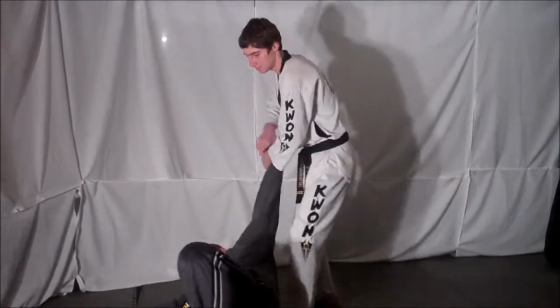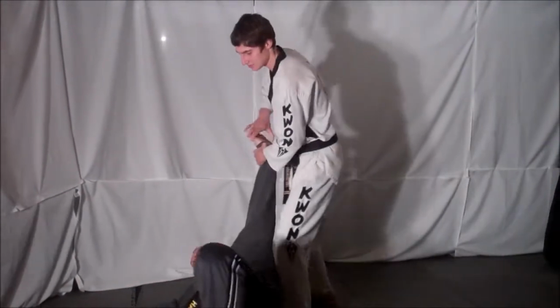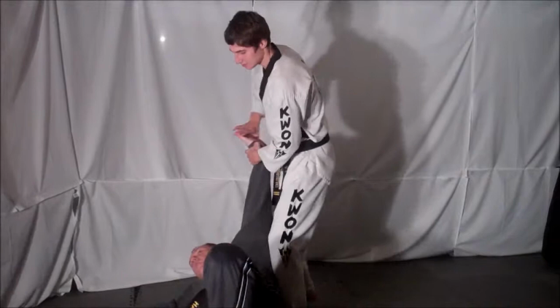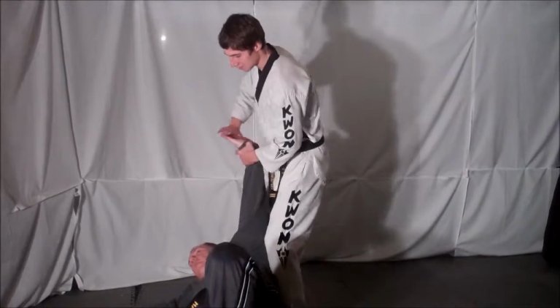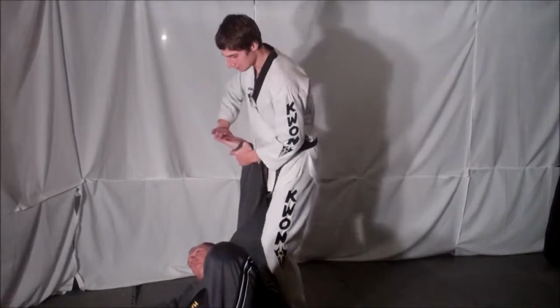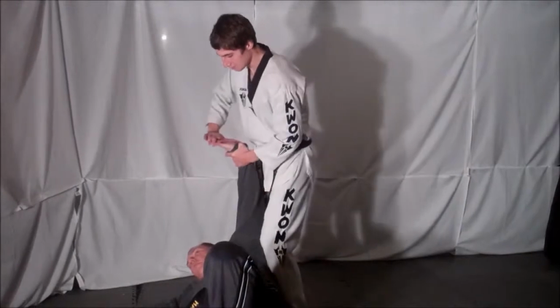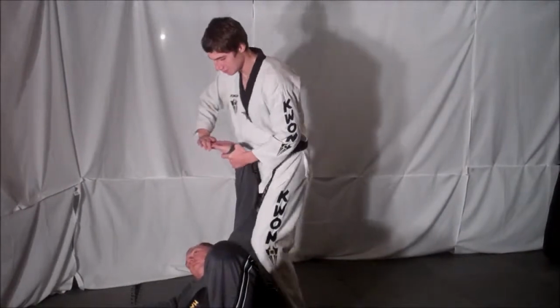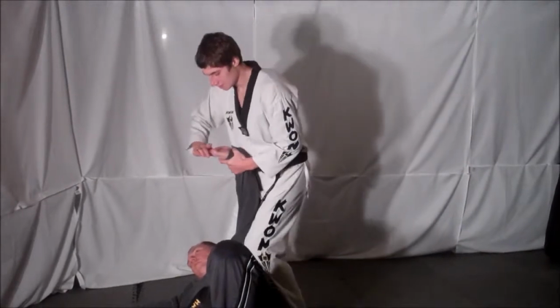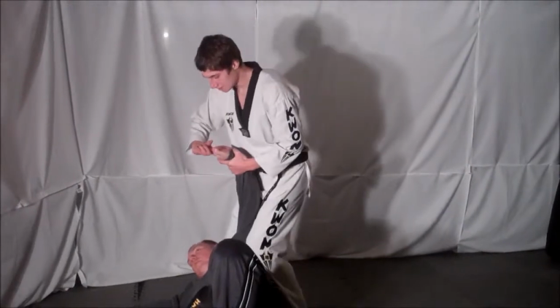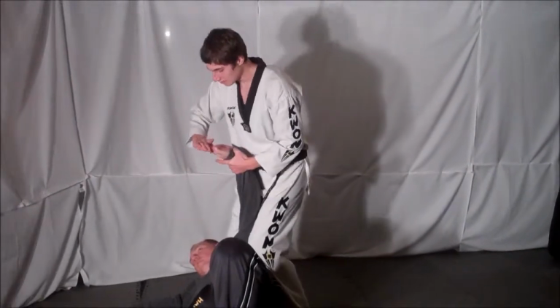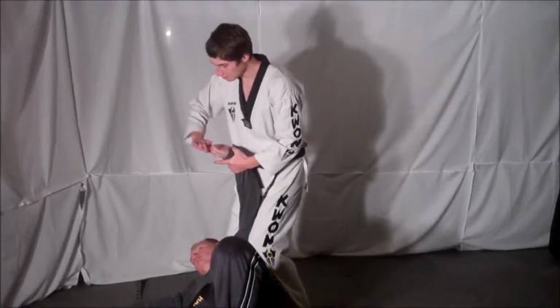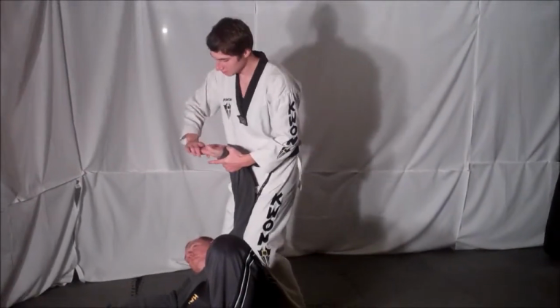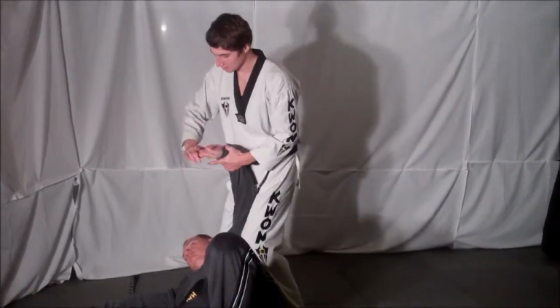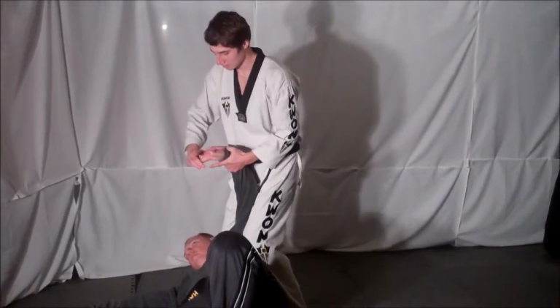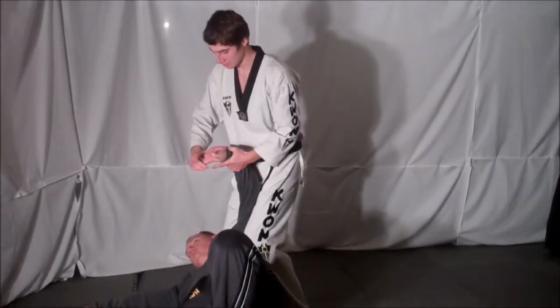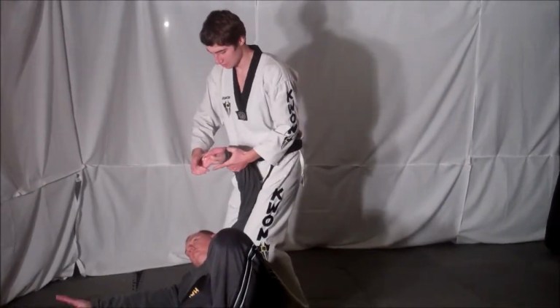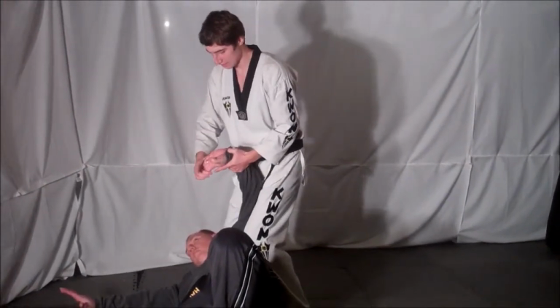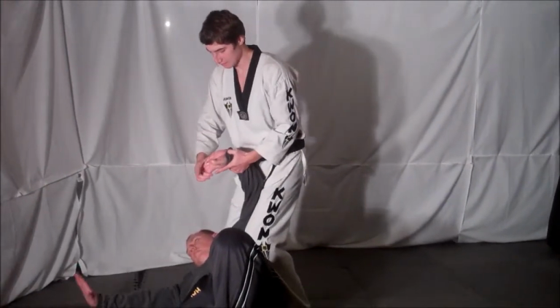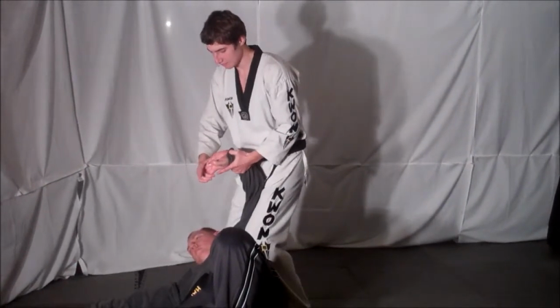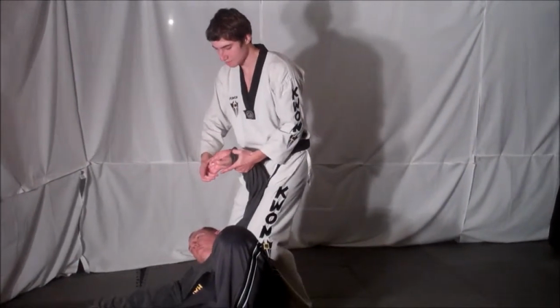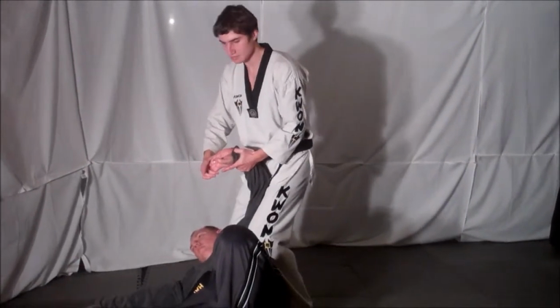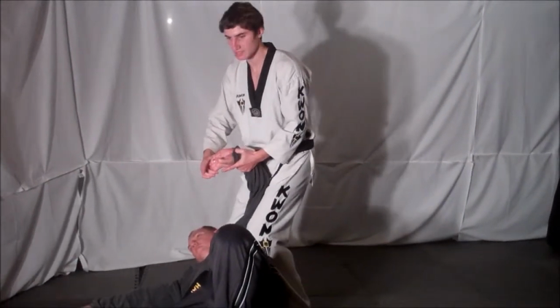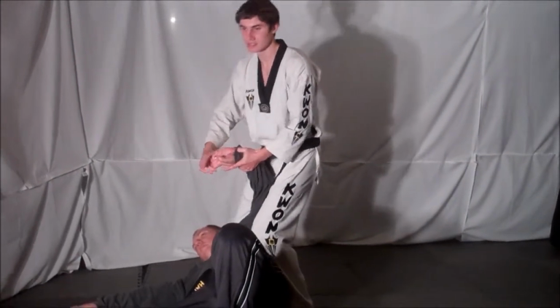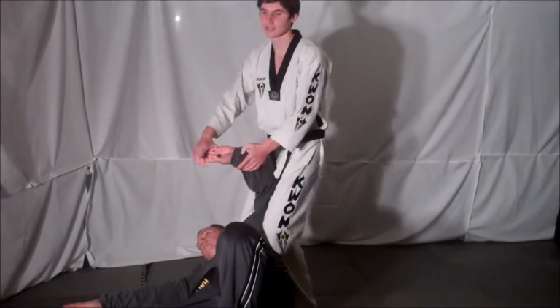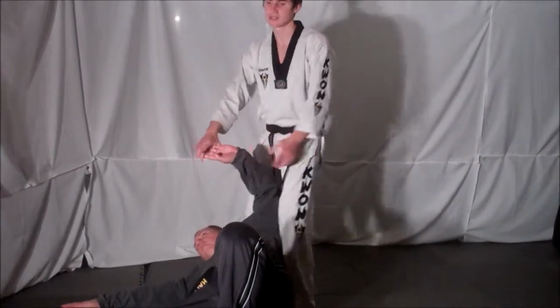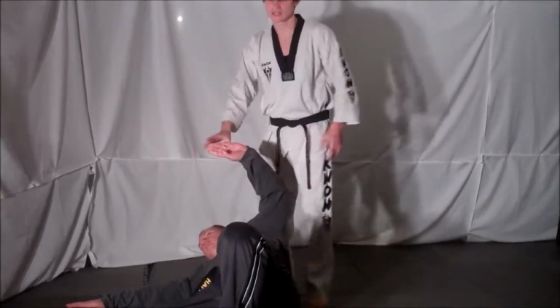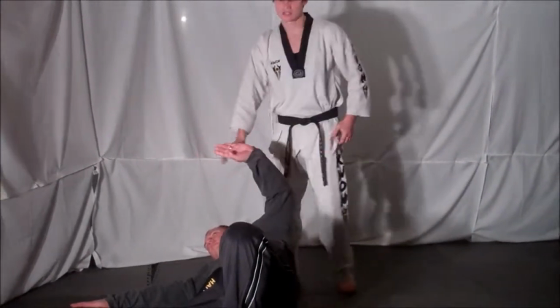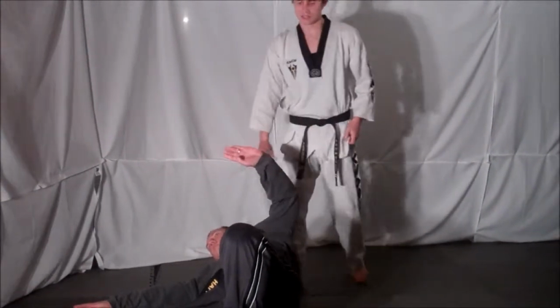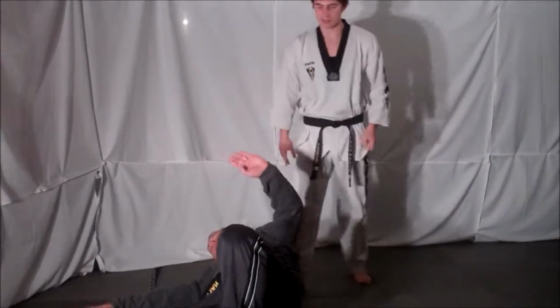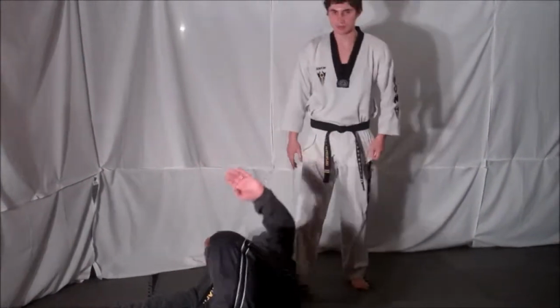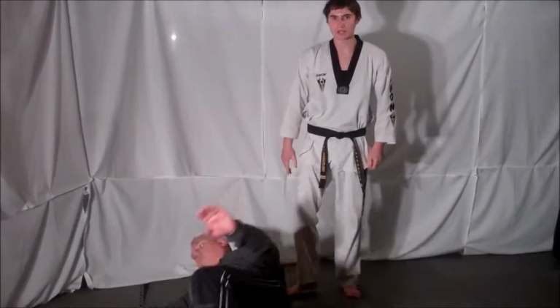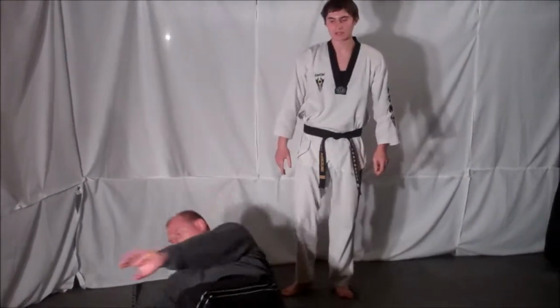Once on the ground, kneel, lock the fingers, and lock your opponent out.